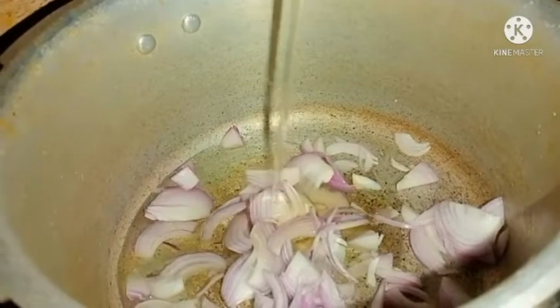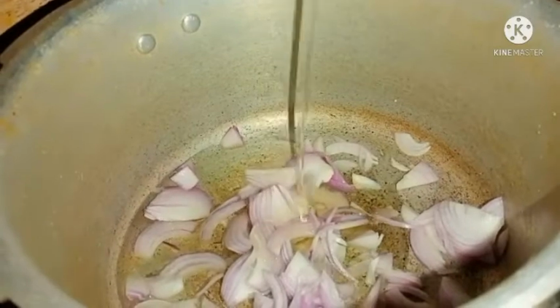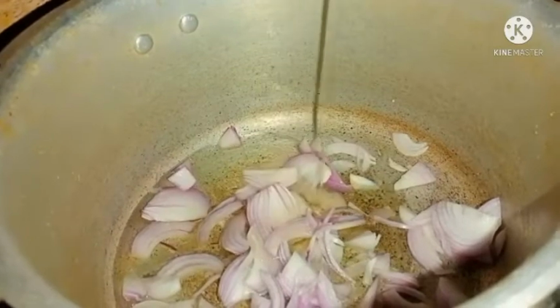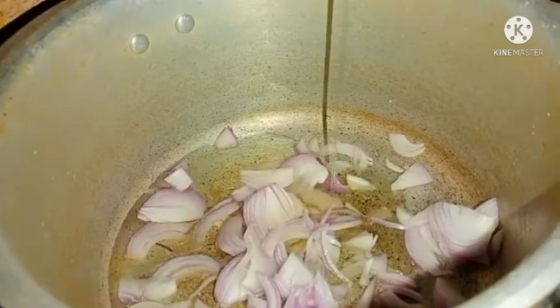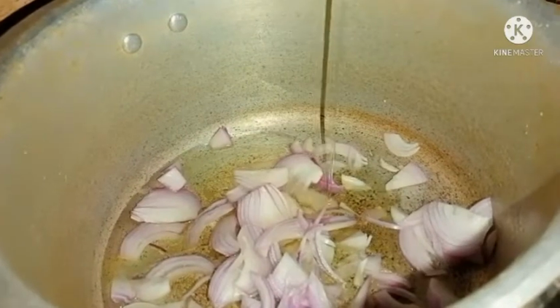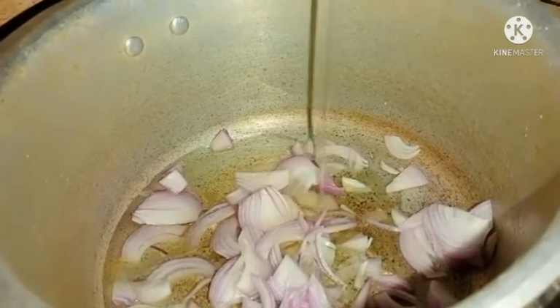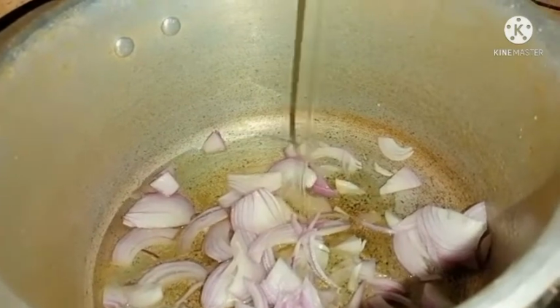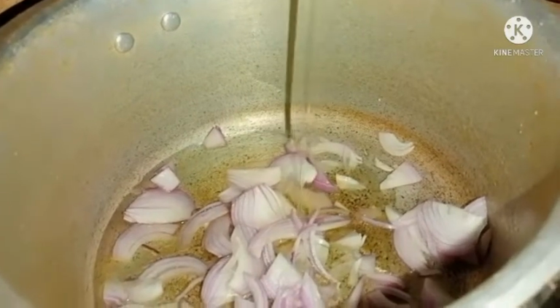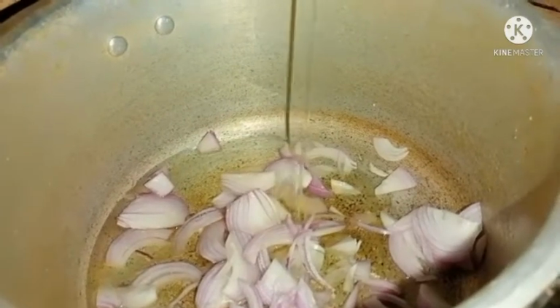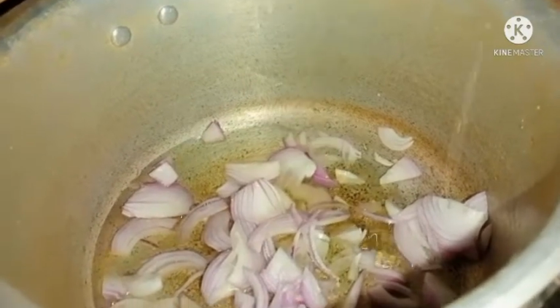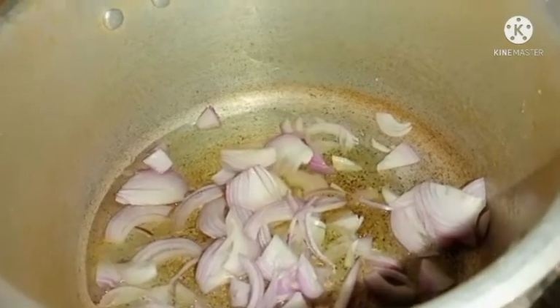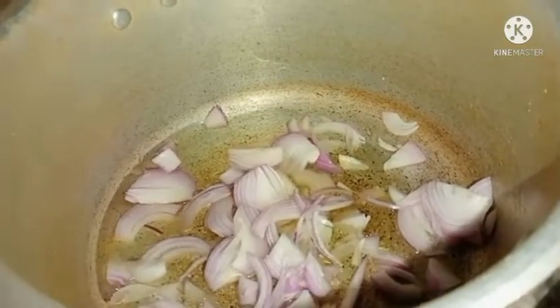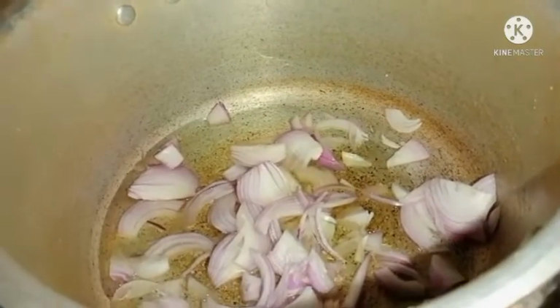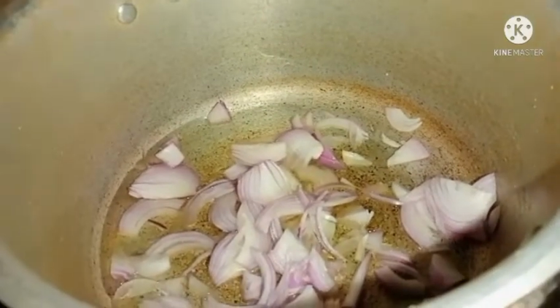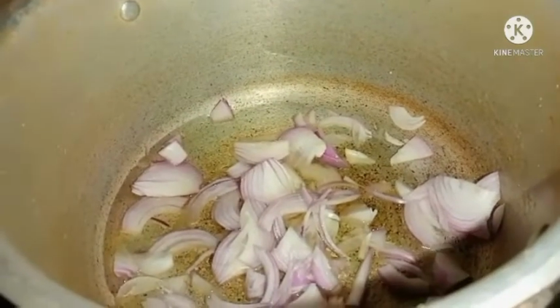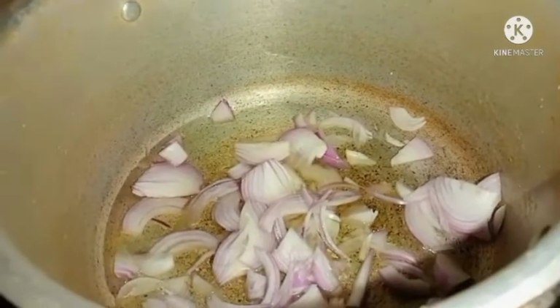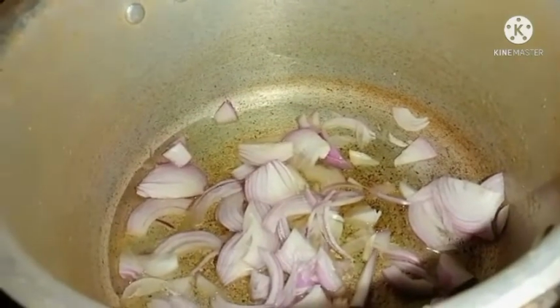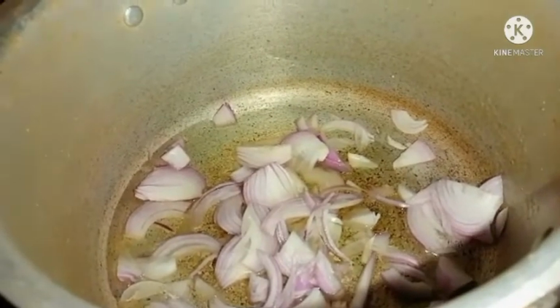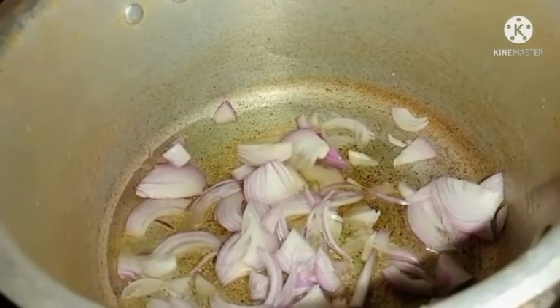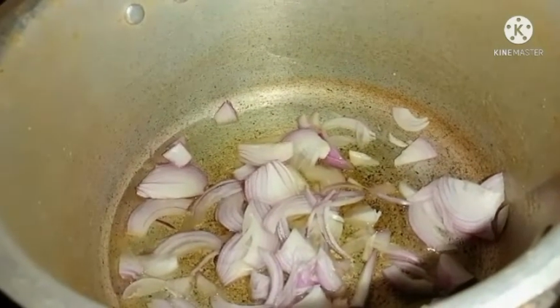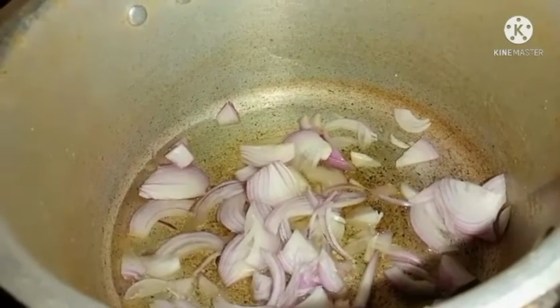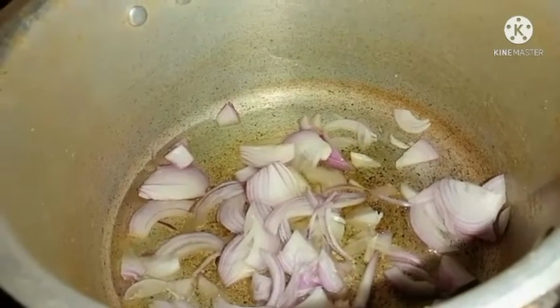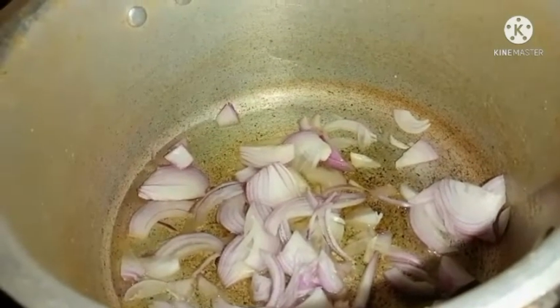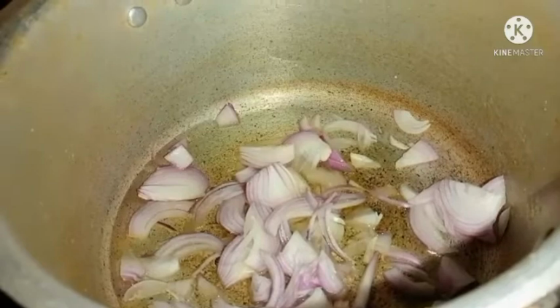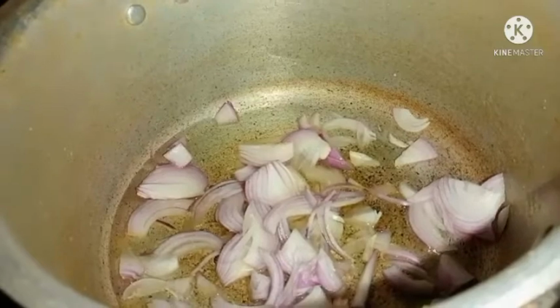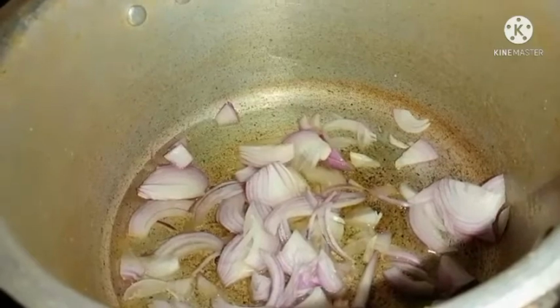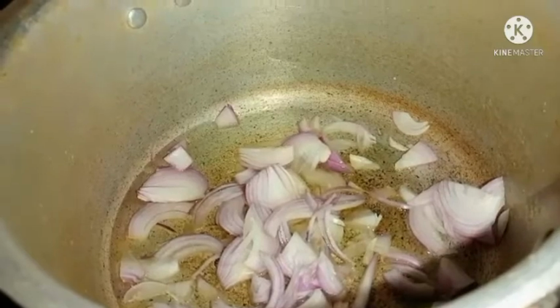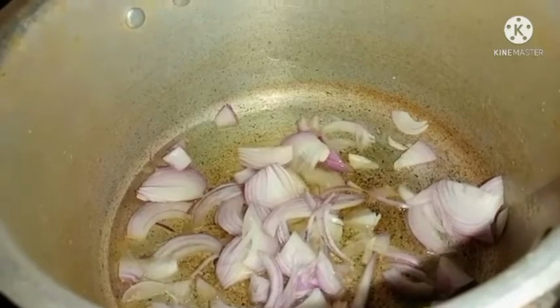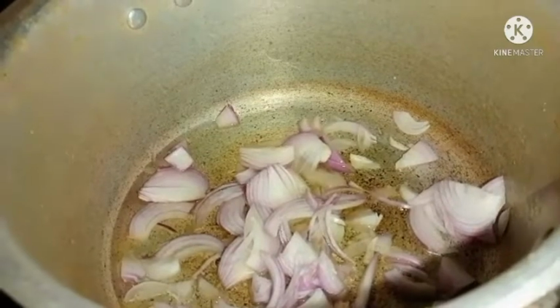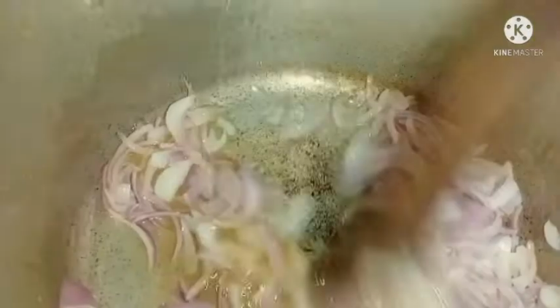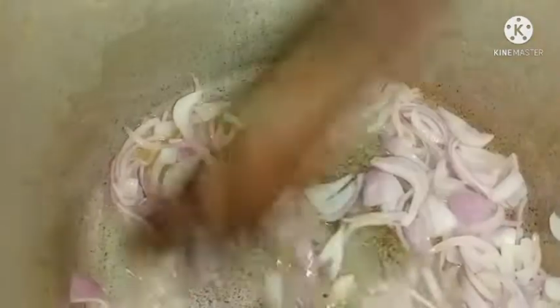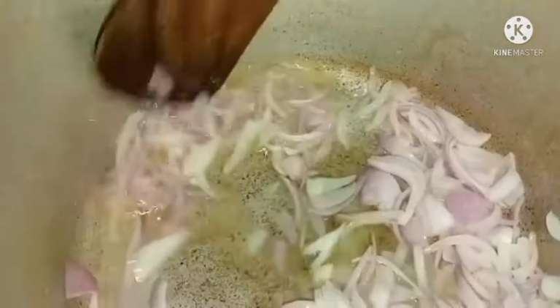Hello everyone, welcome to Nino's Kitchen. We are going to make a lot of fresh vegetables.